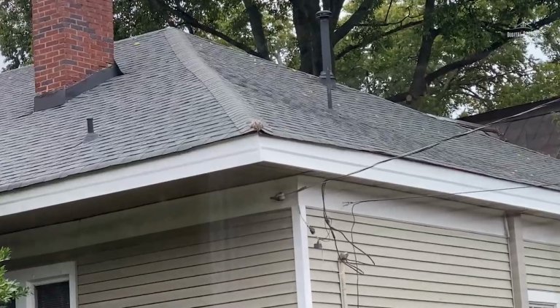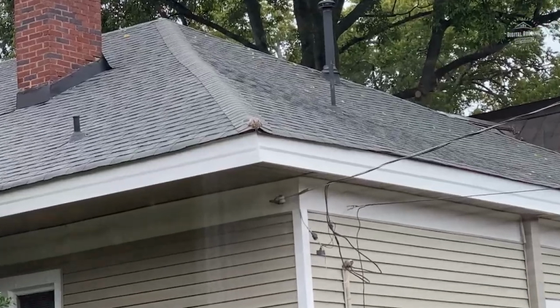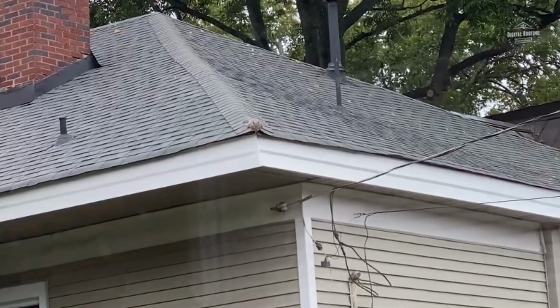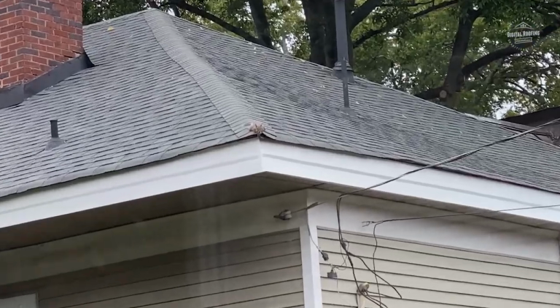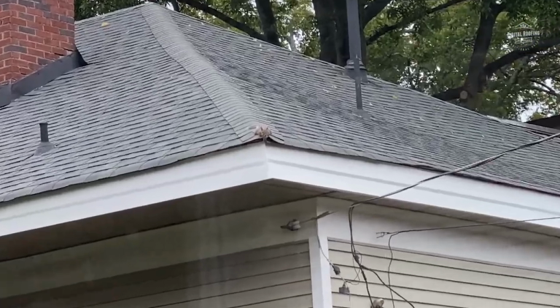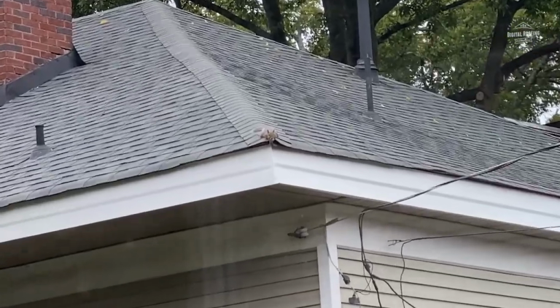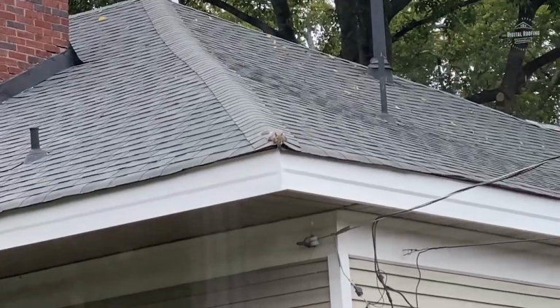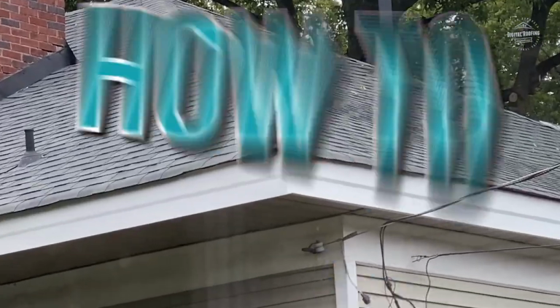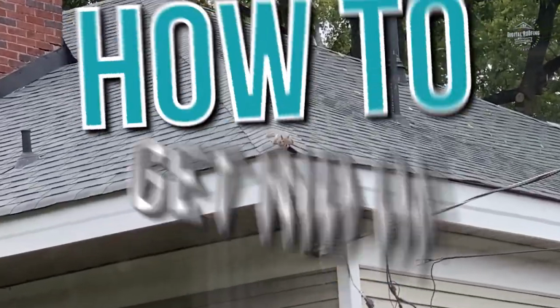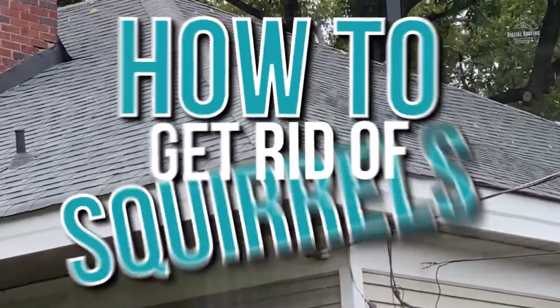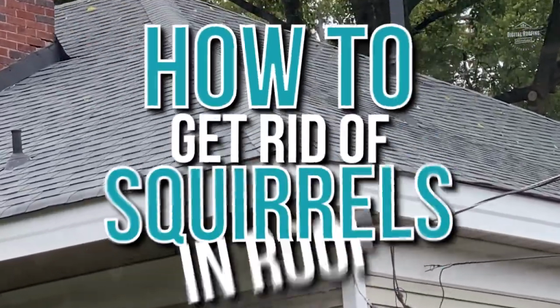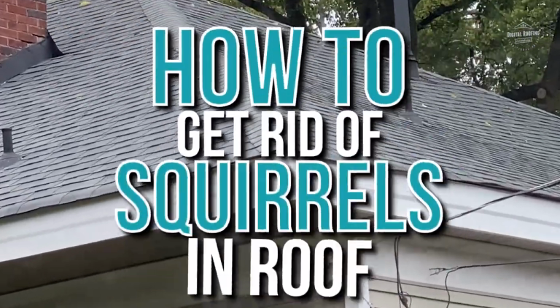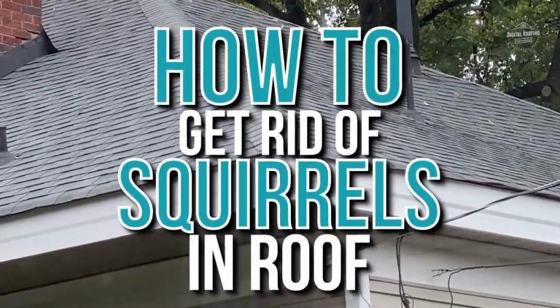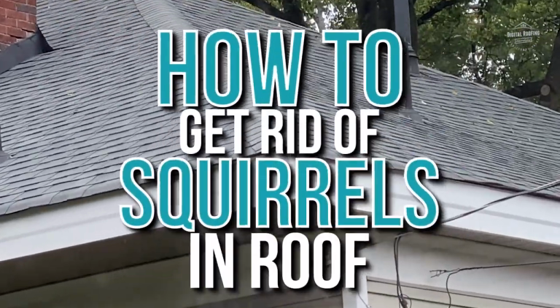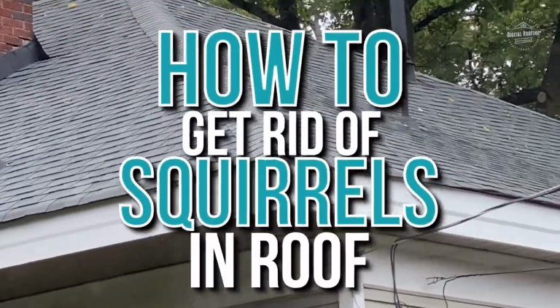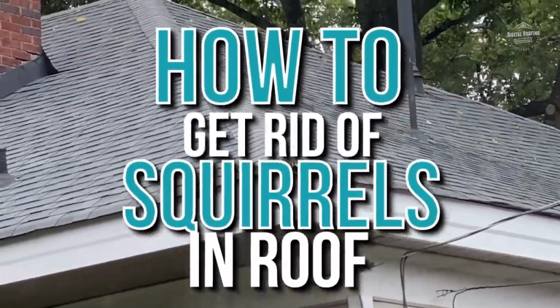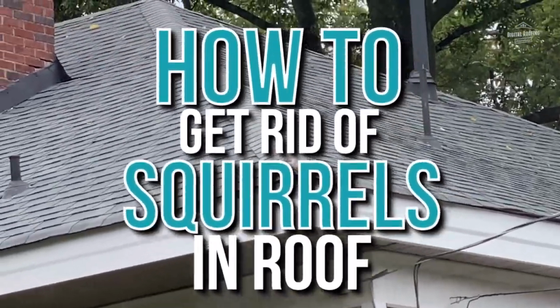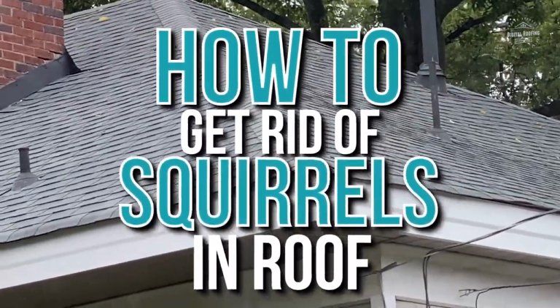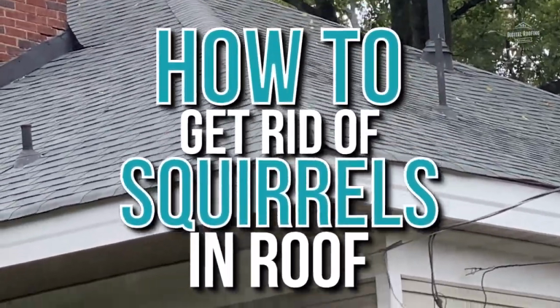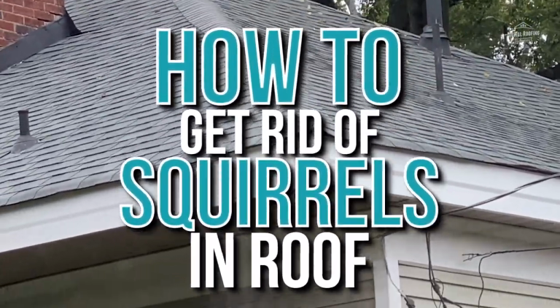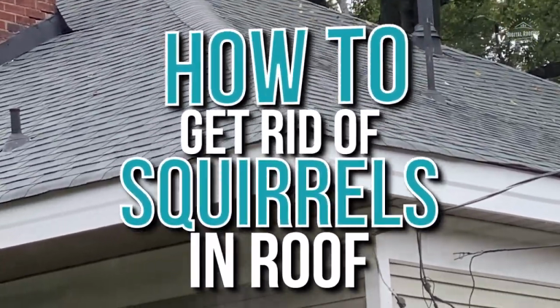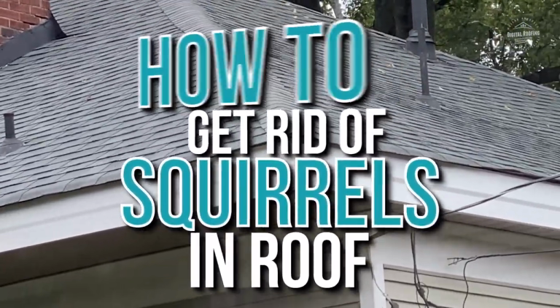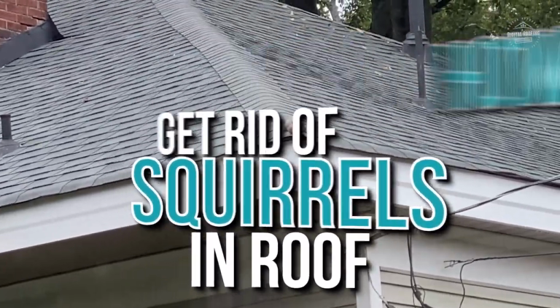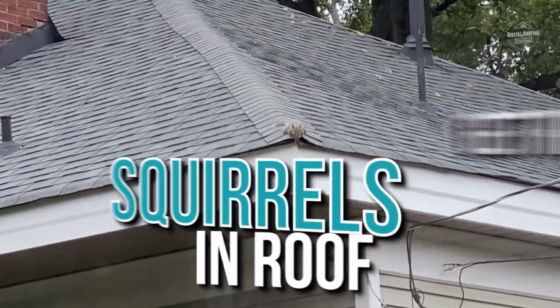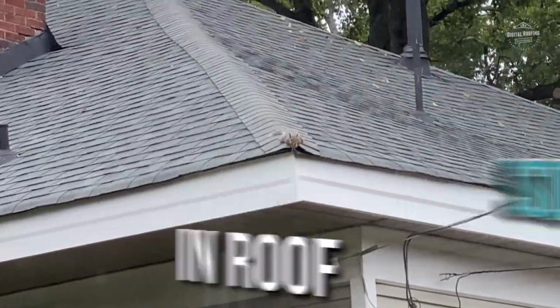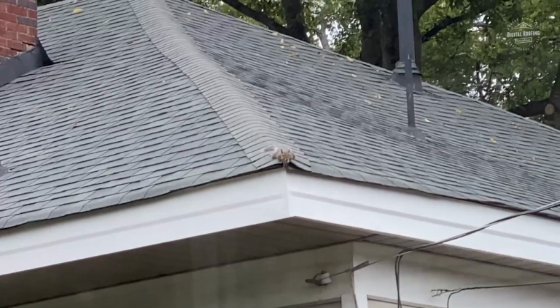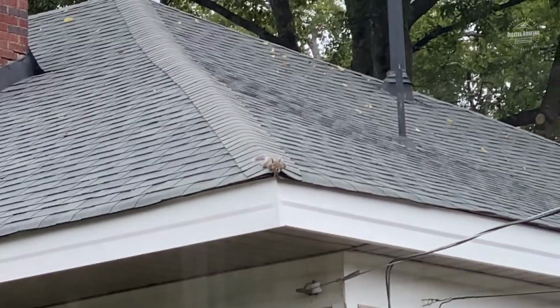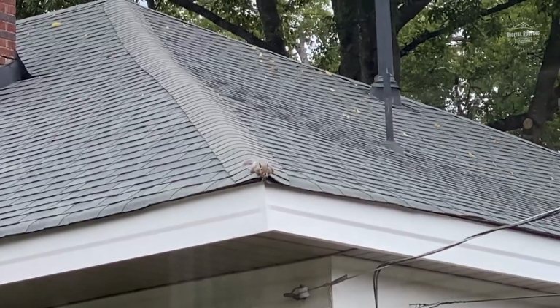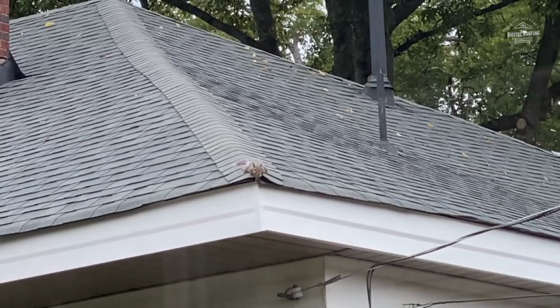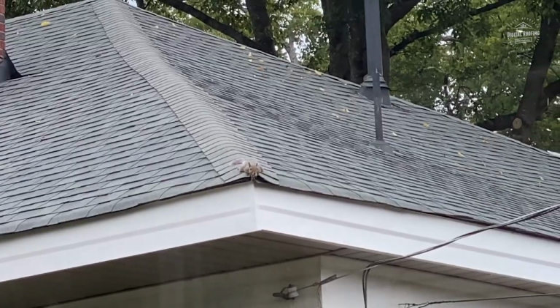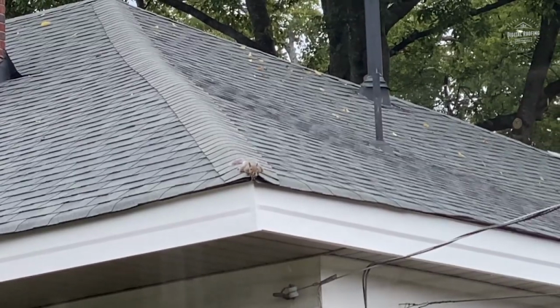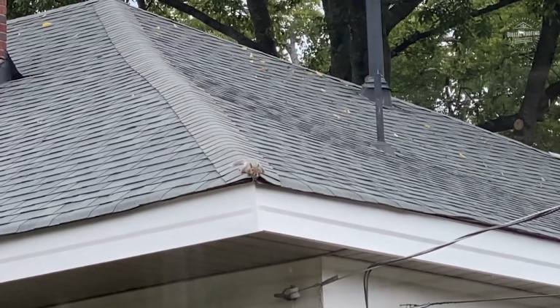You clicked on this video because you want to find out how to get rid of squirrels in a roof. Let's get started.